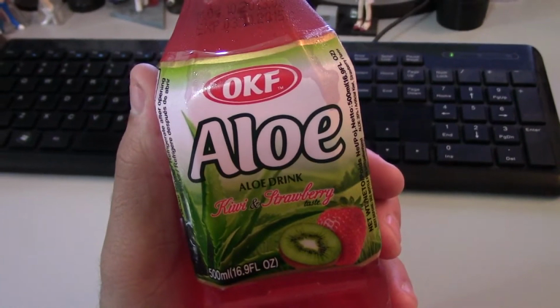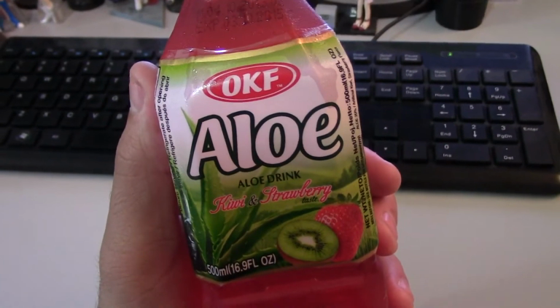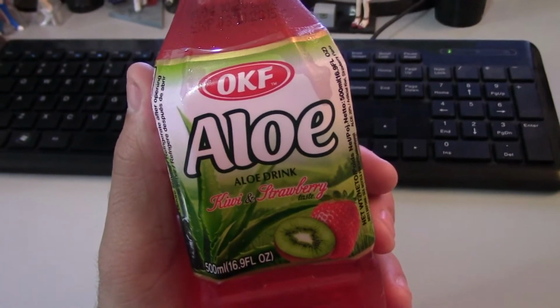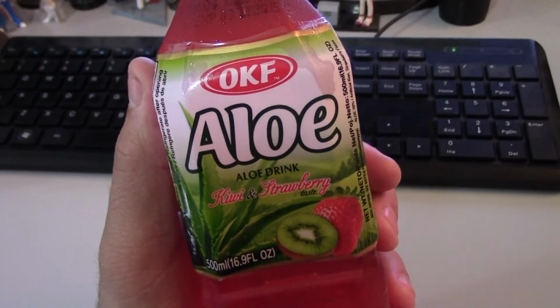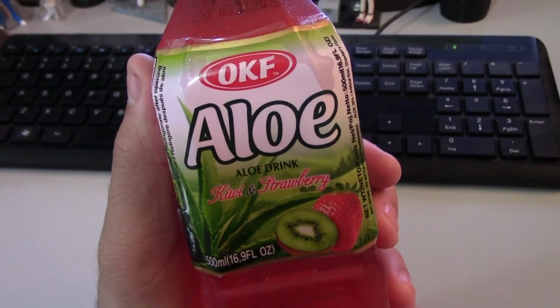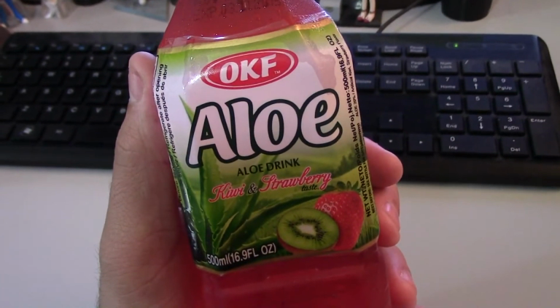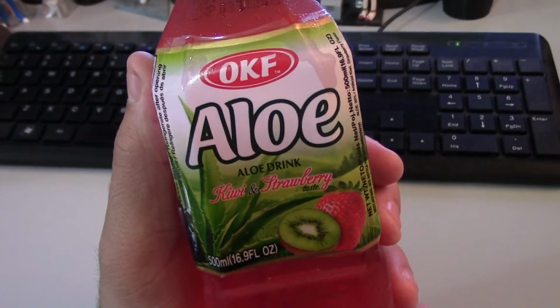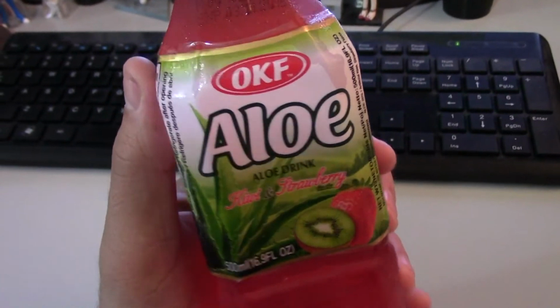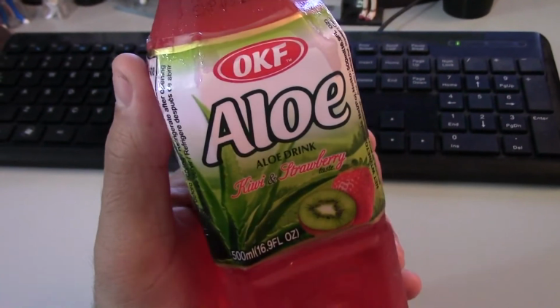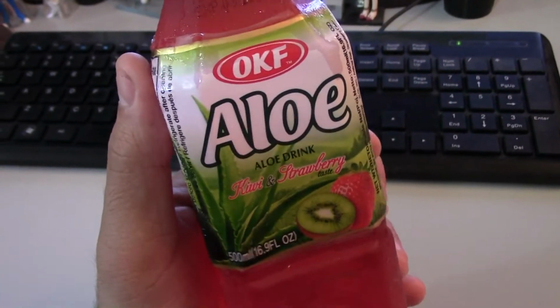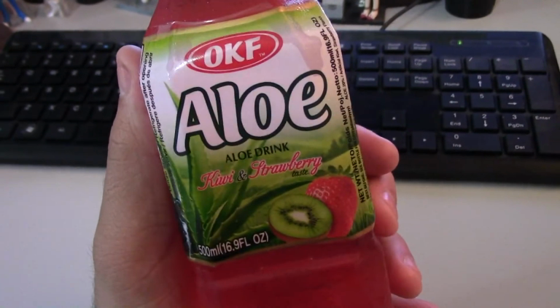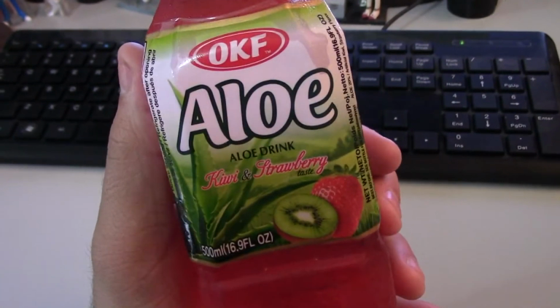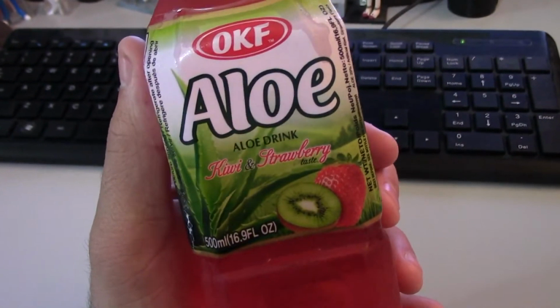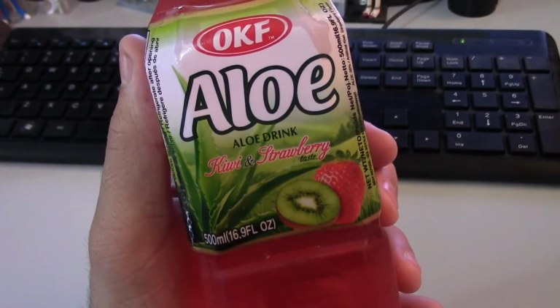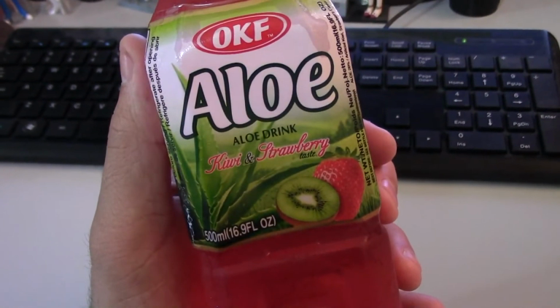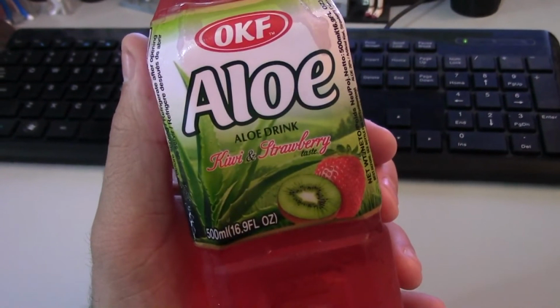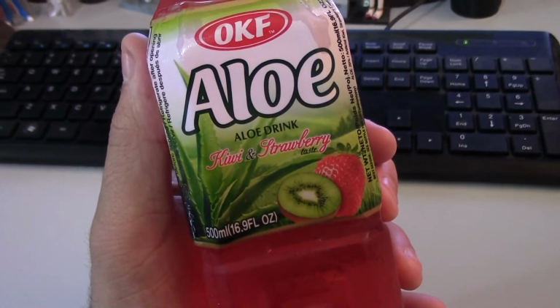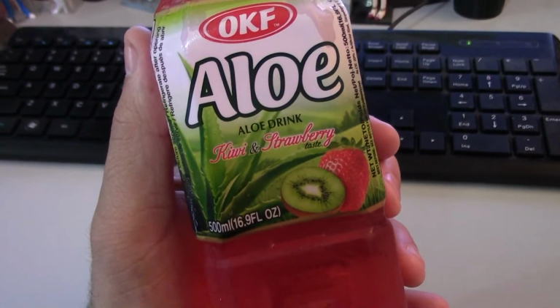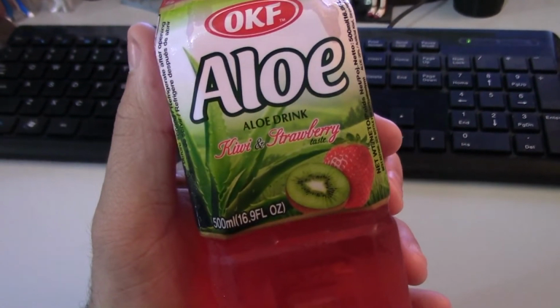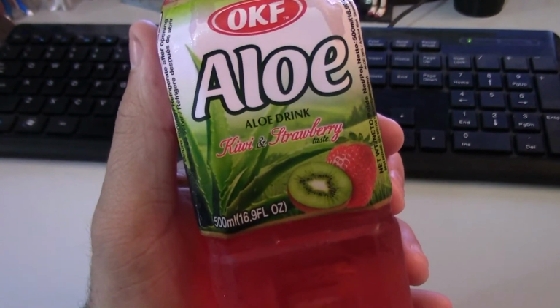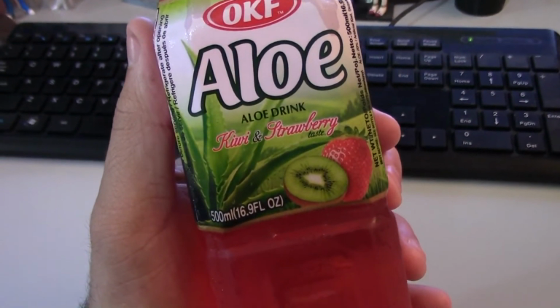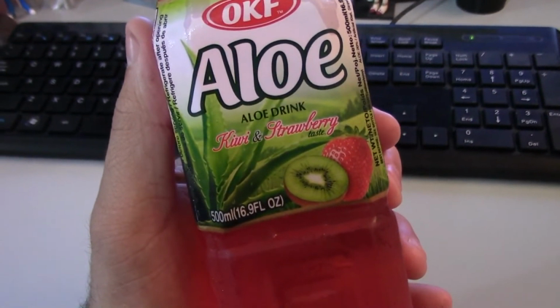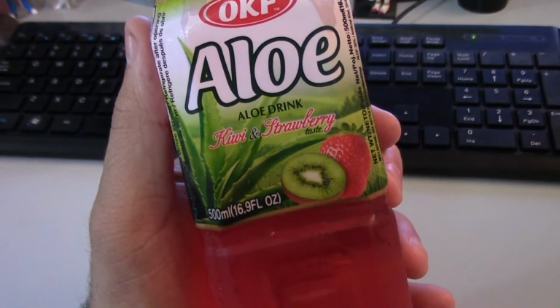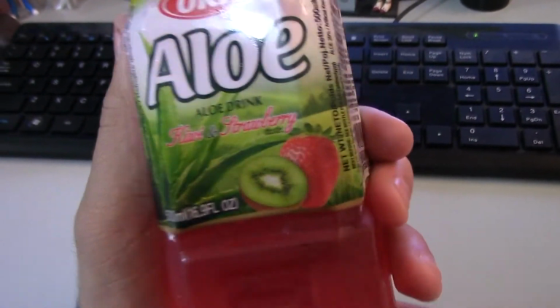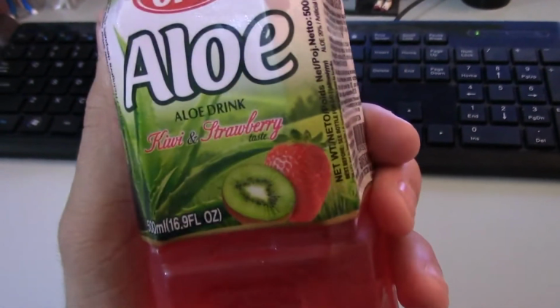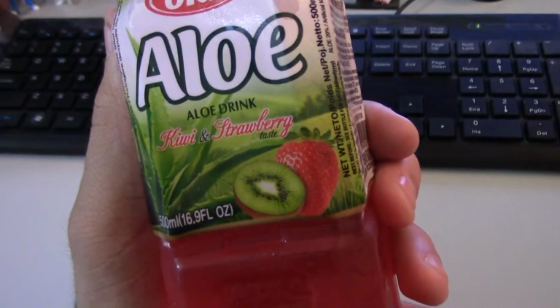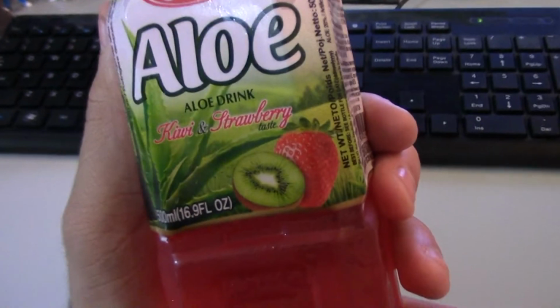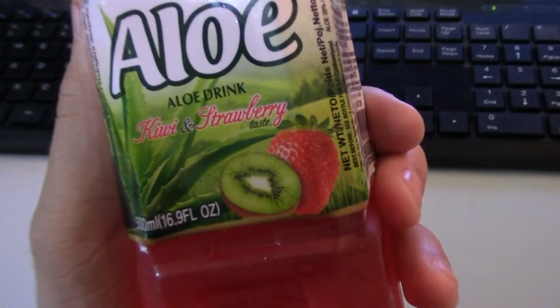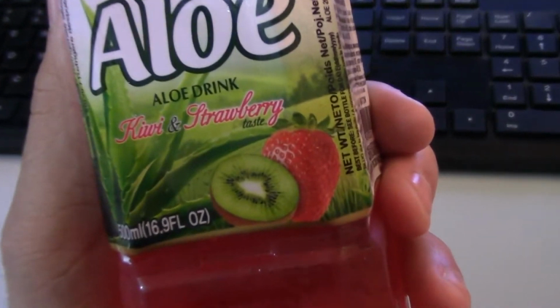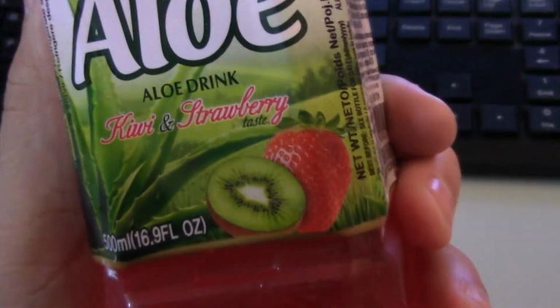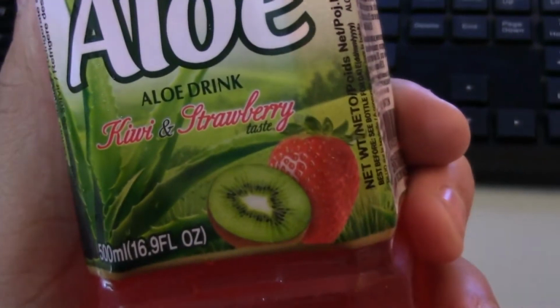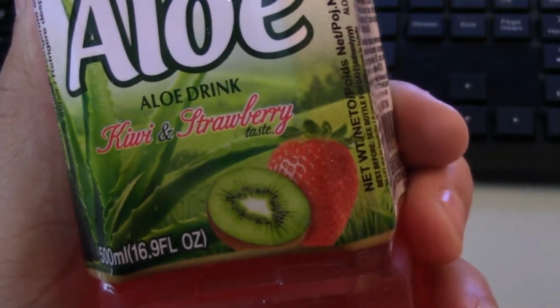Hey guys, it's me the Marigun, and today we have OKF aloe — aloe drink kiwi and strawberry taste.